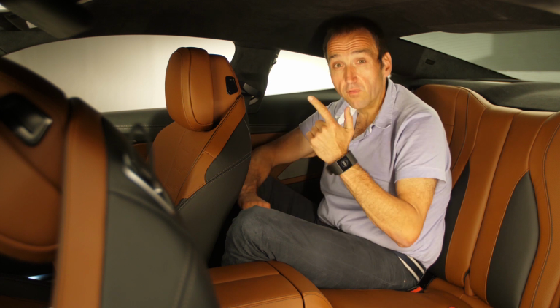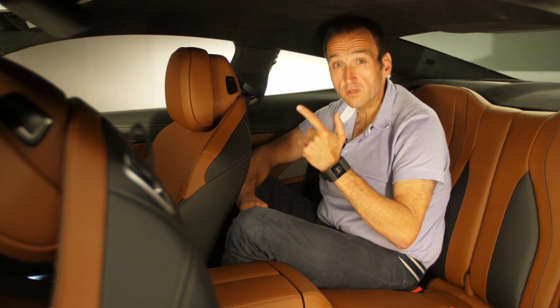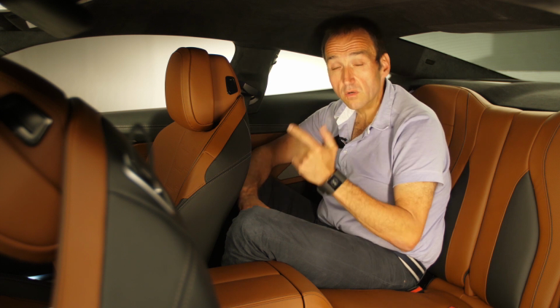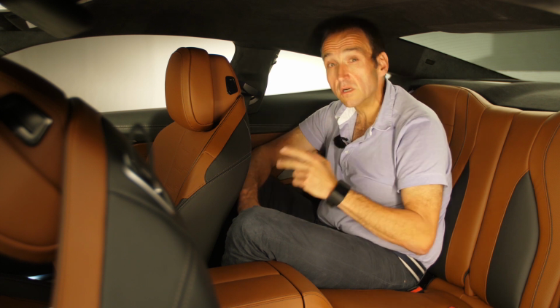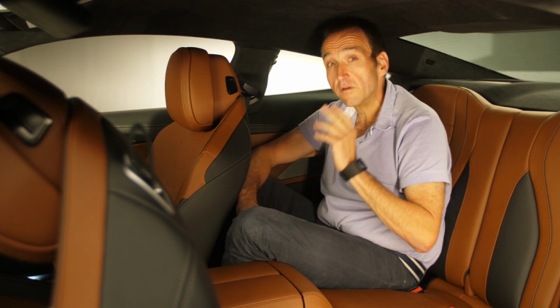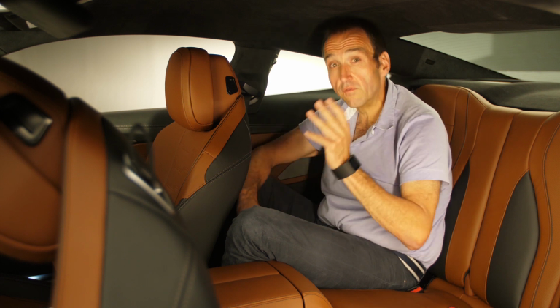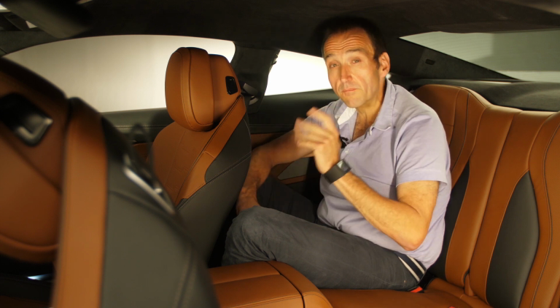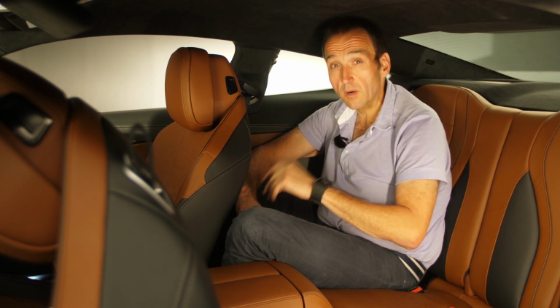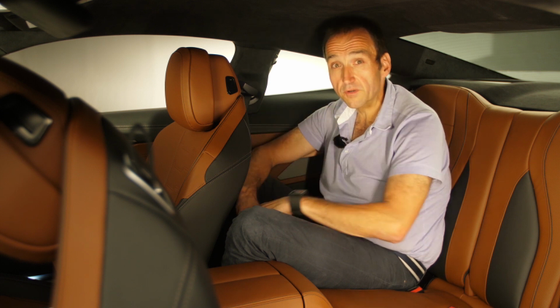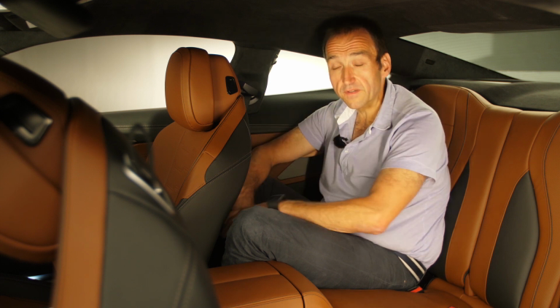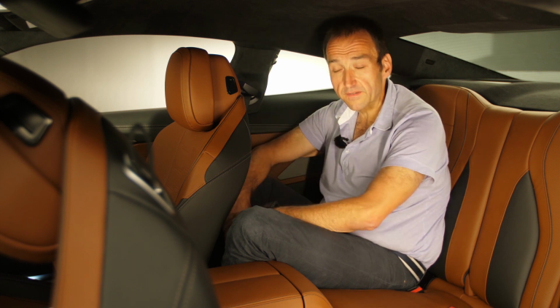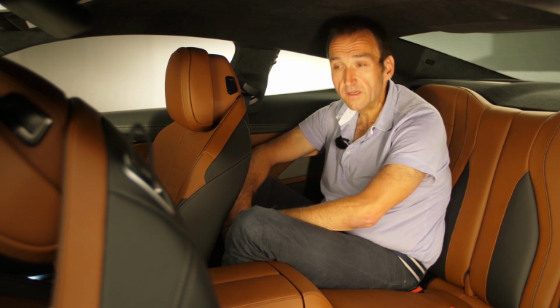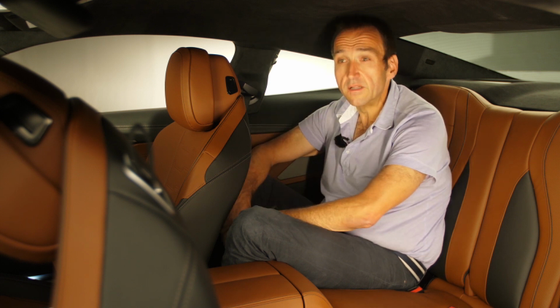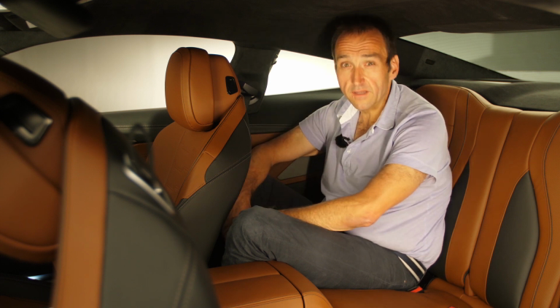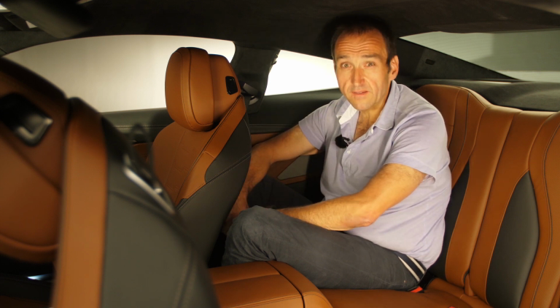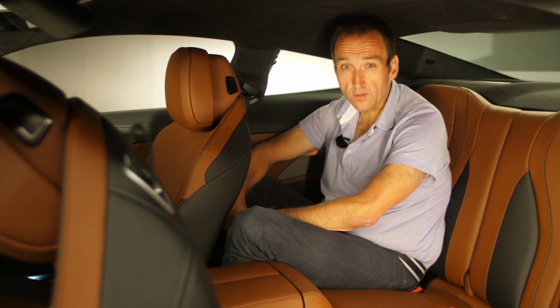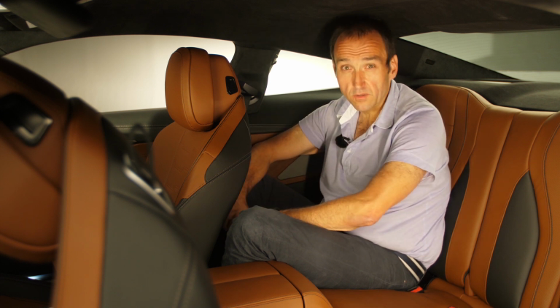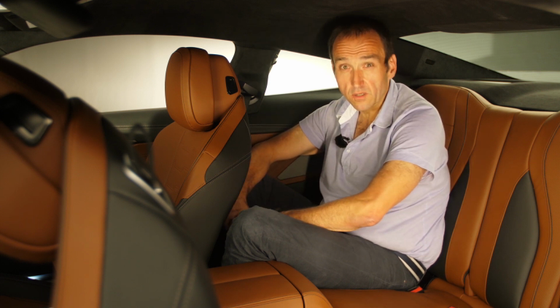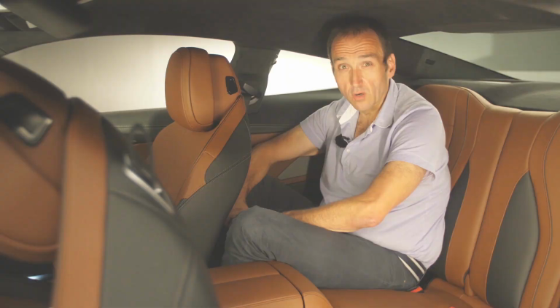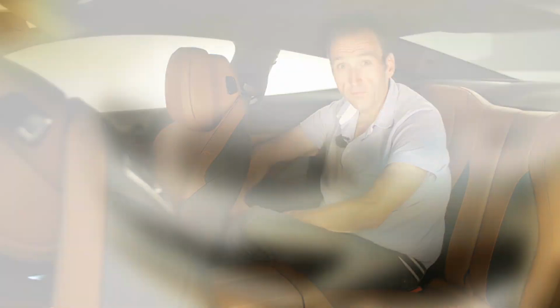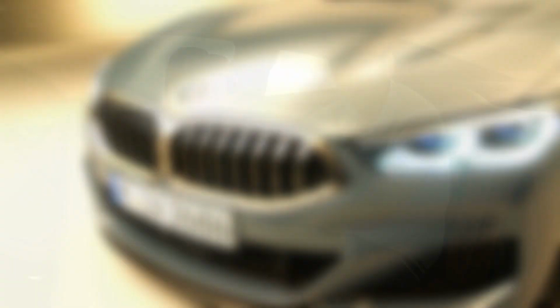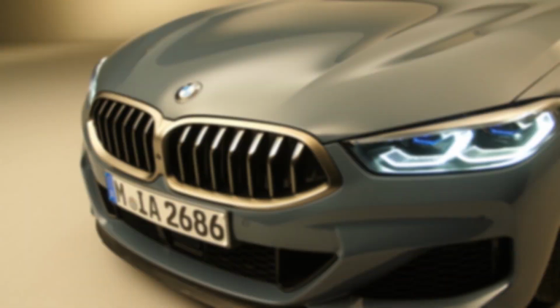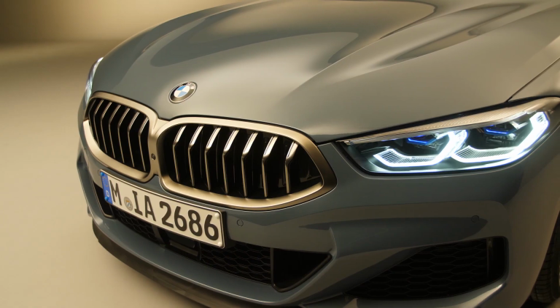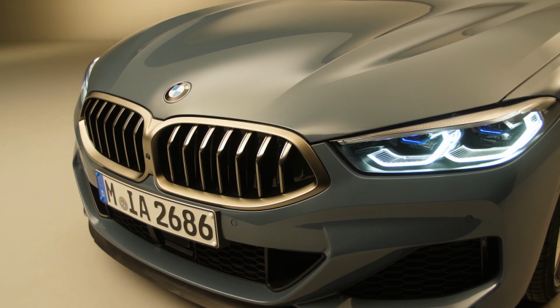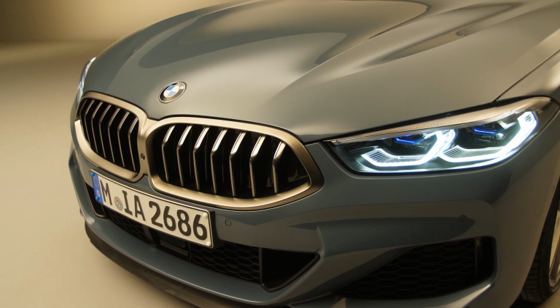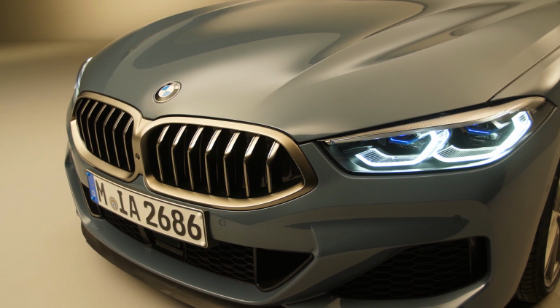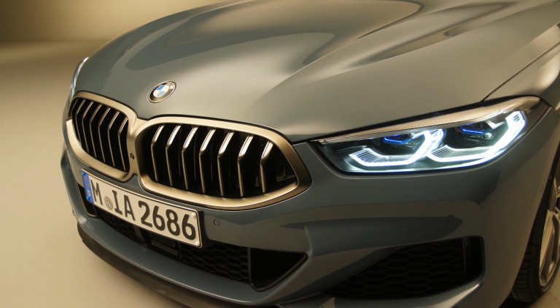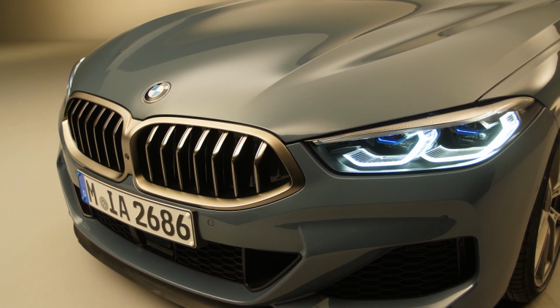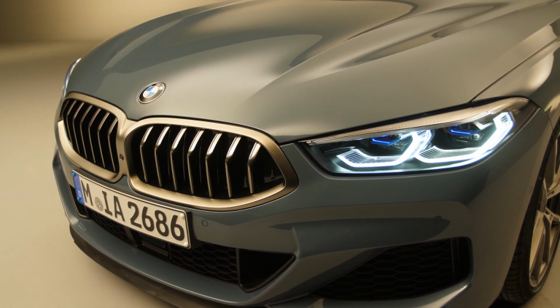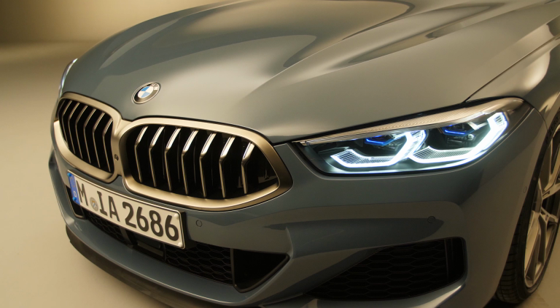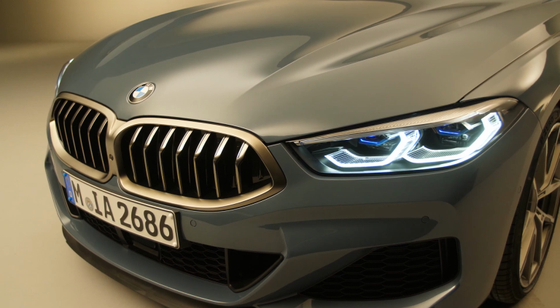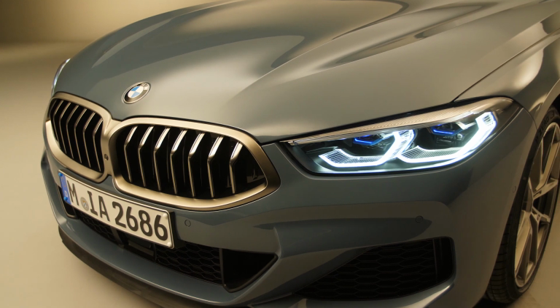Four doors, four proper seats — that's what you'll go for if you're more than two people in the car.